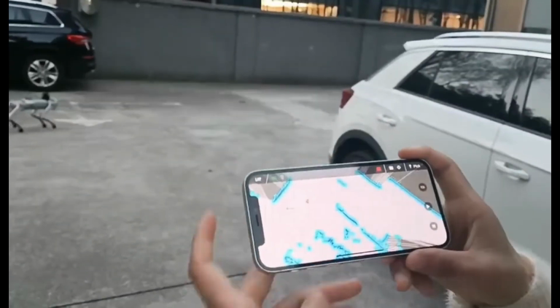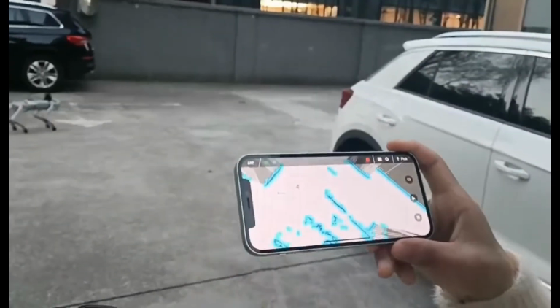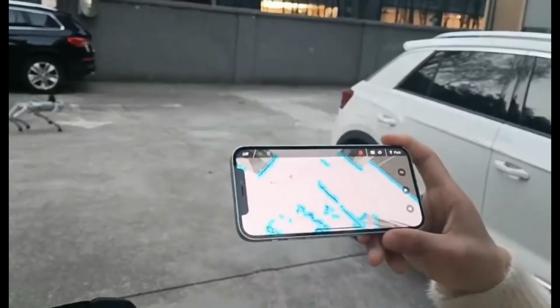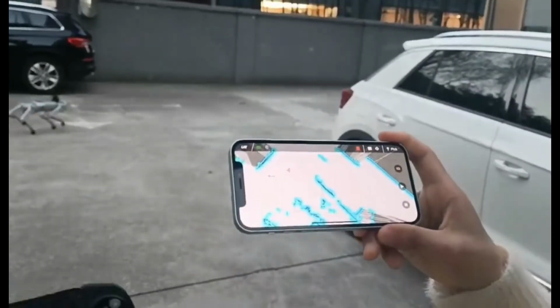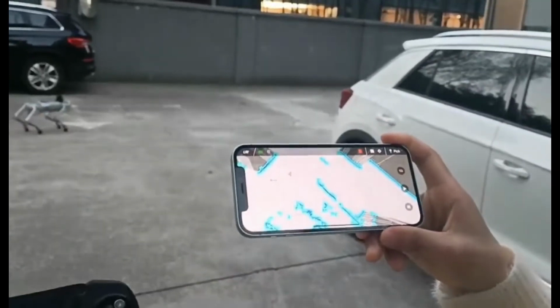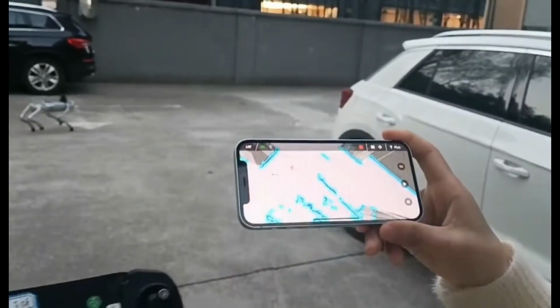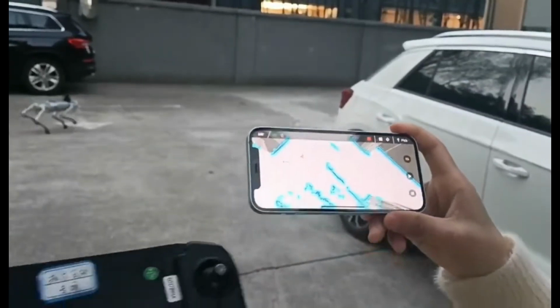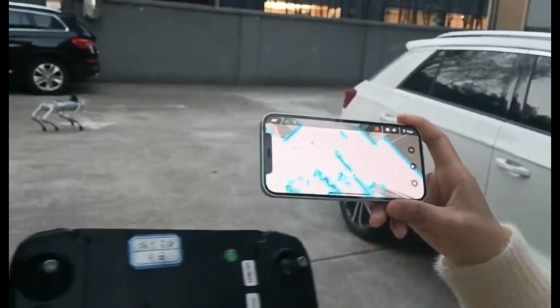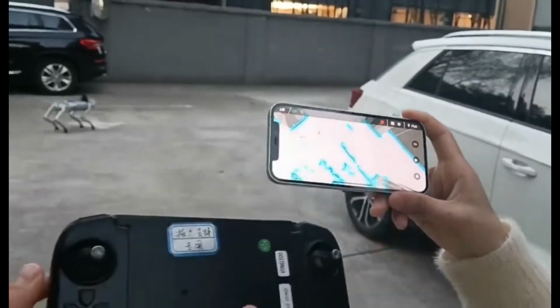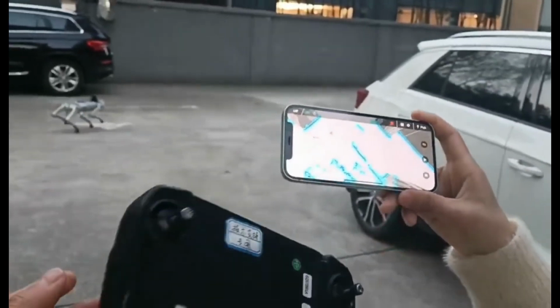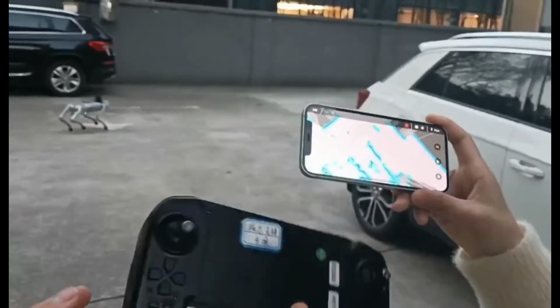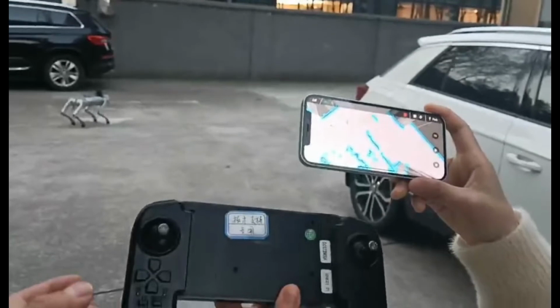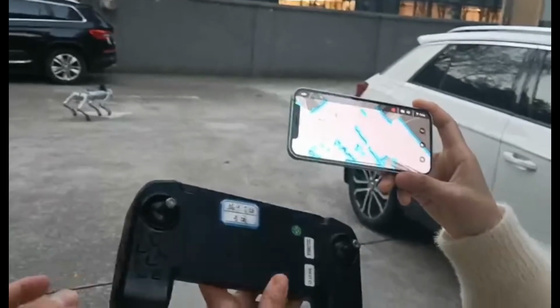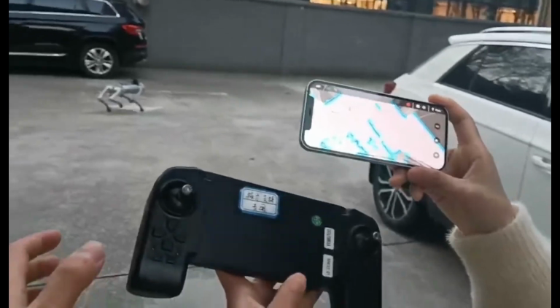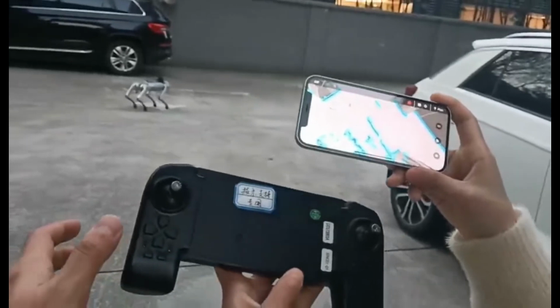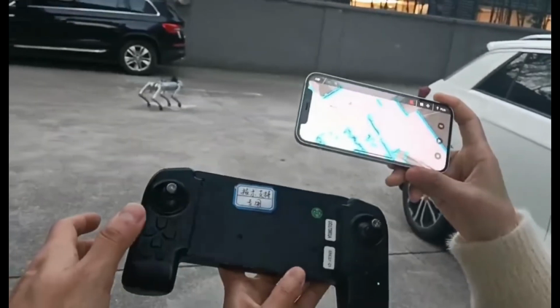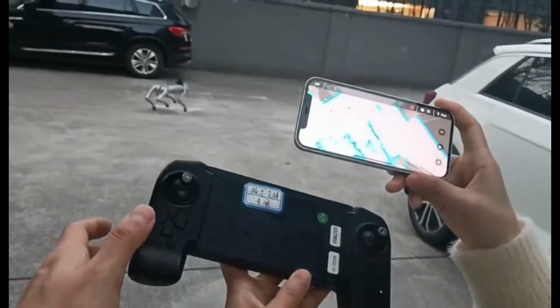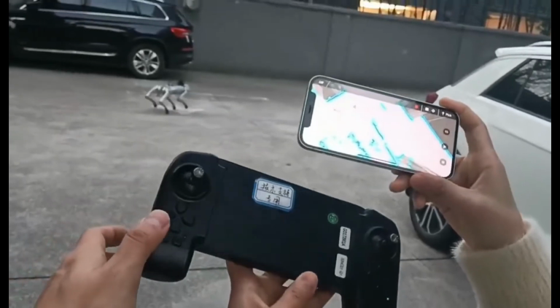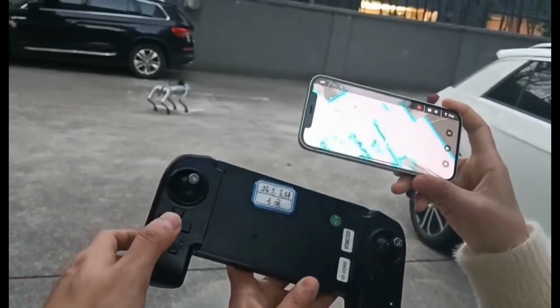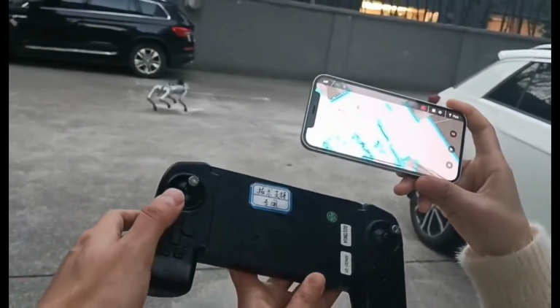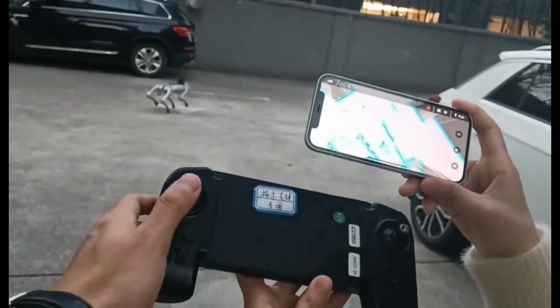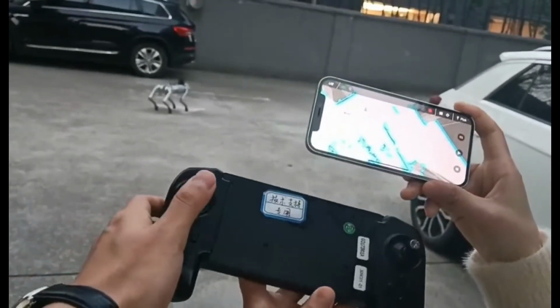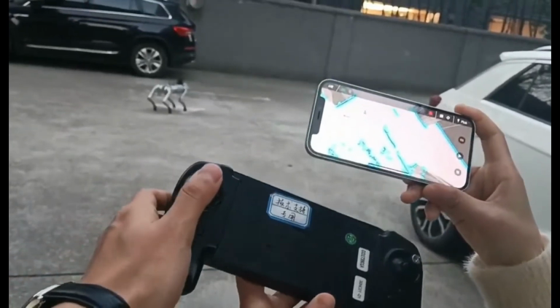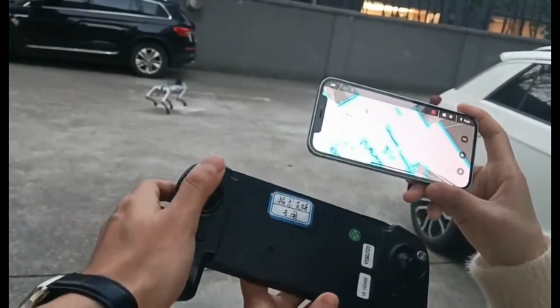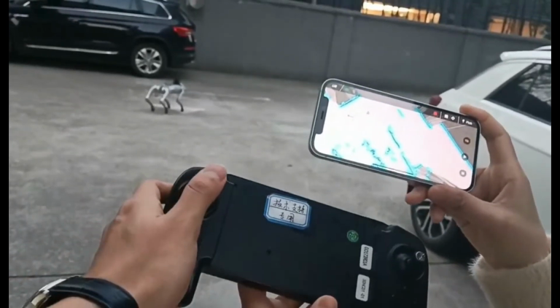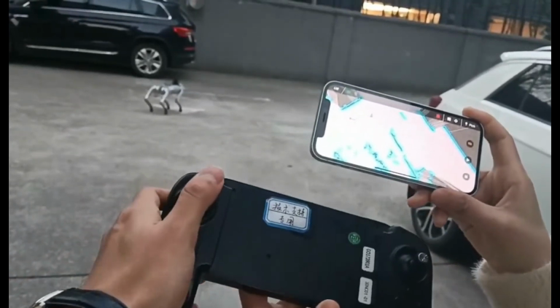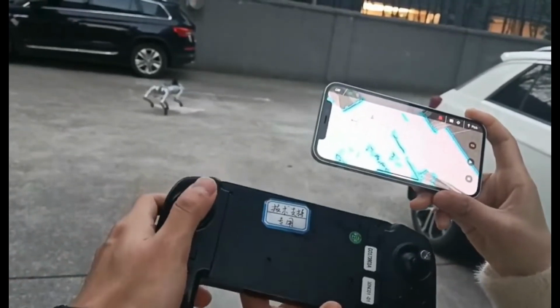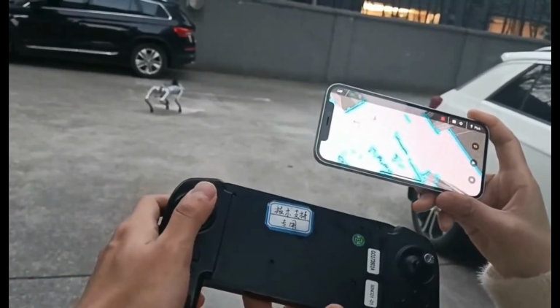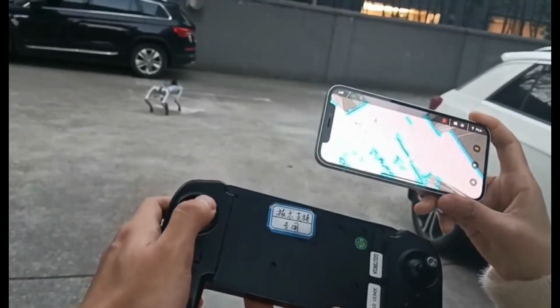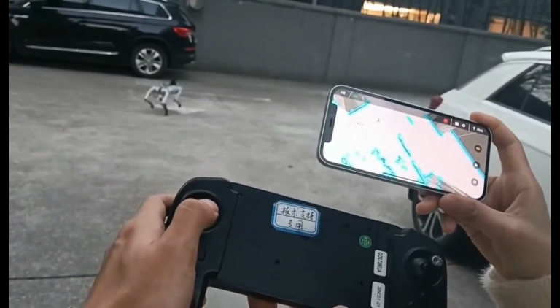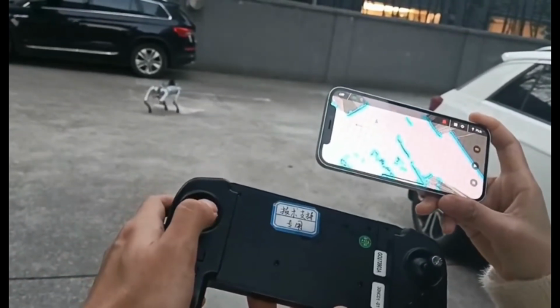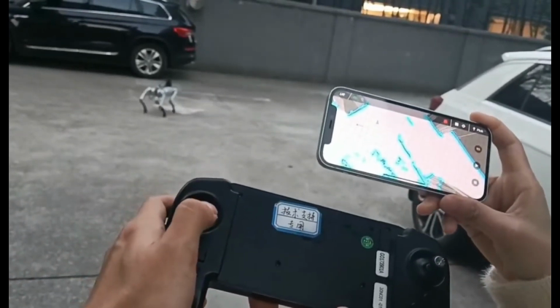At the same time, we can also draw a spot here, and we can also use our joystick to control the robot dog.